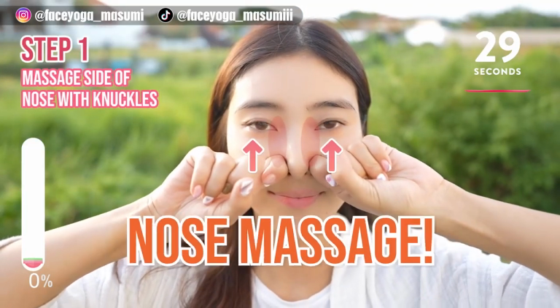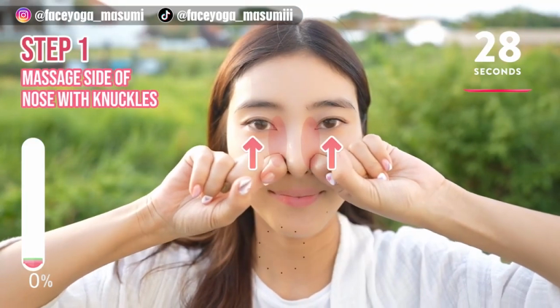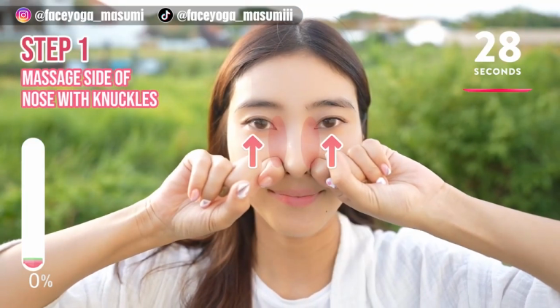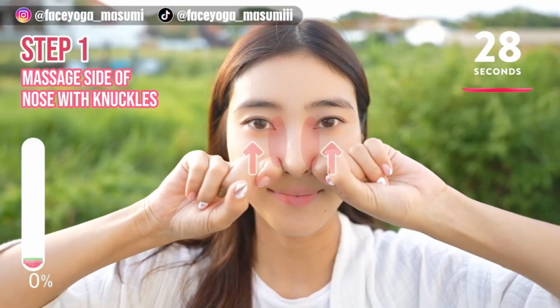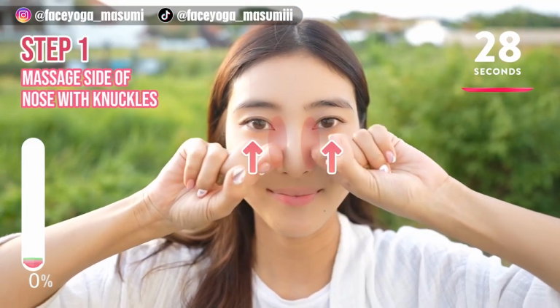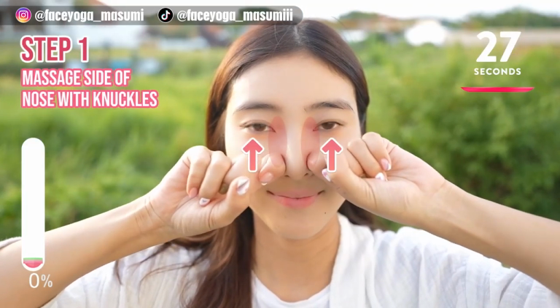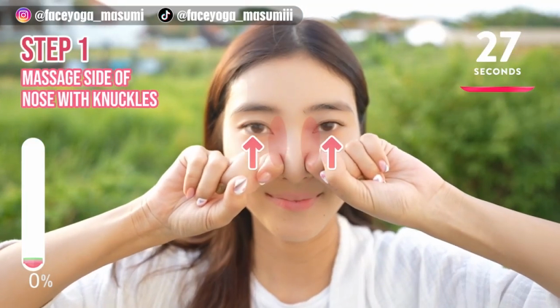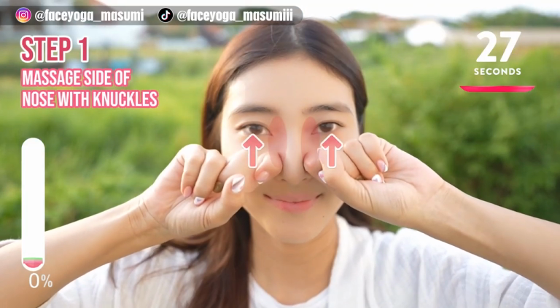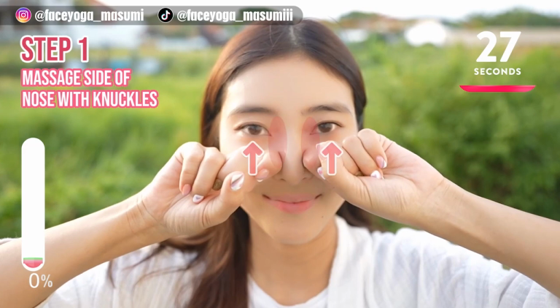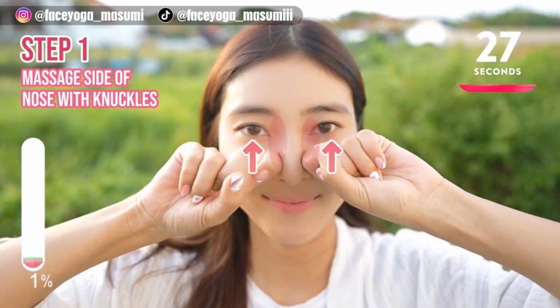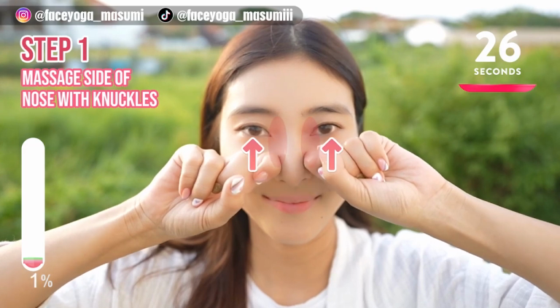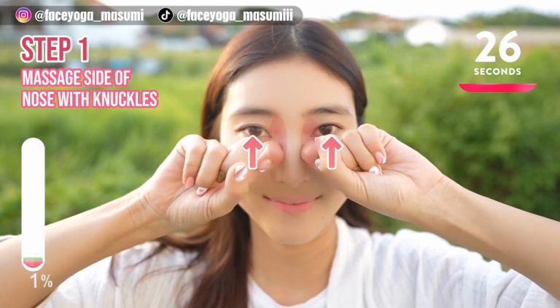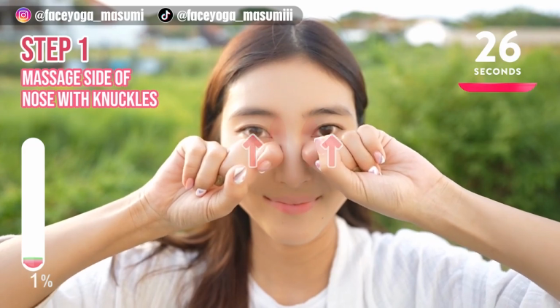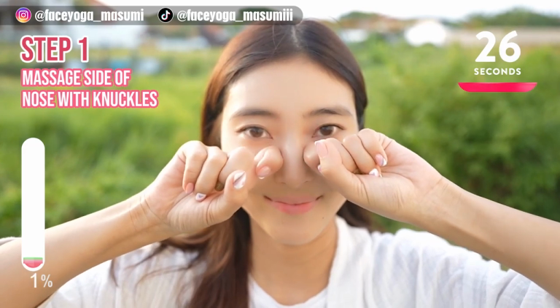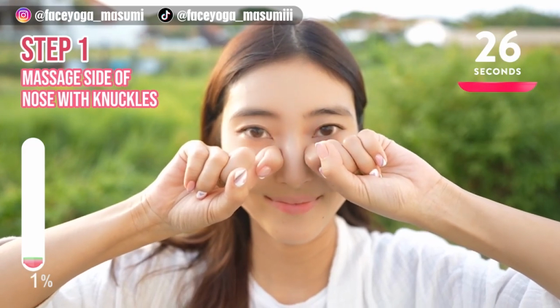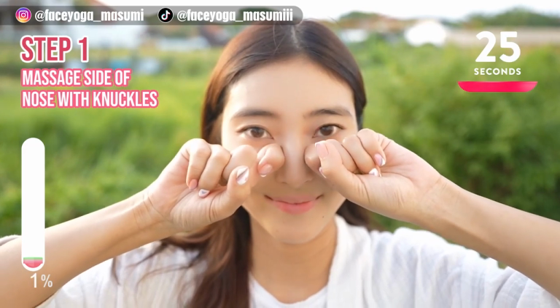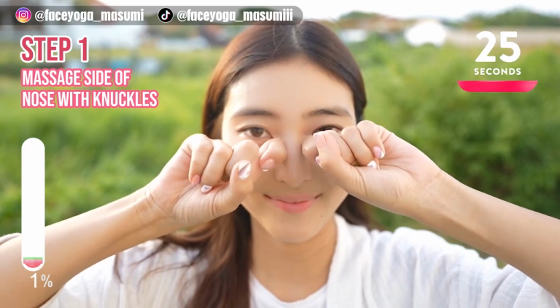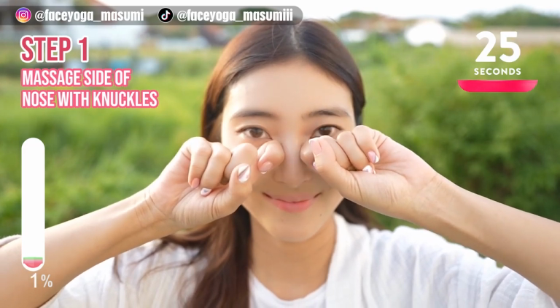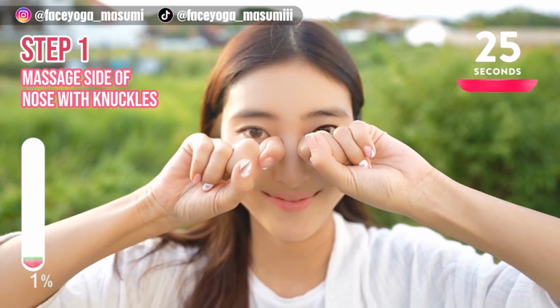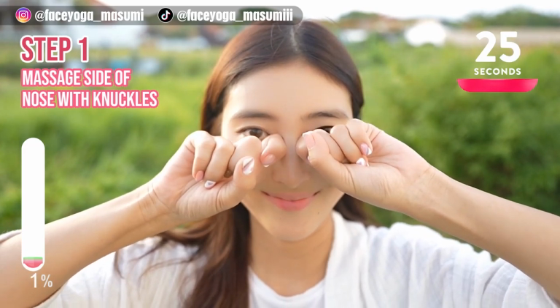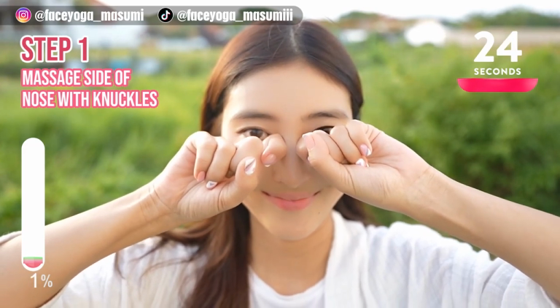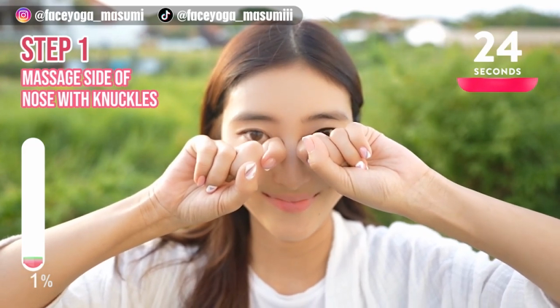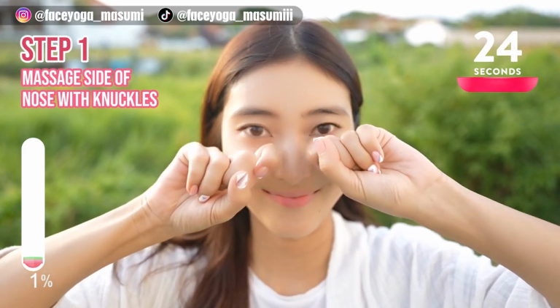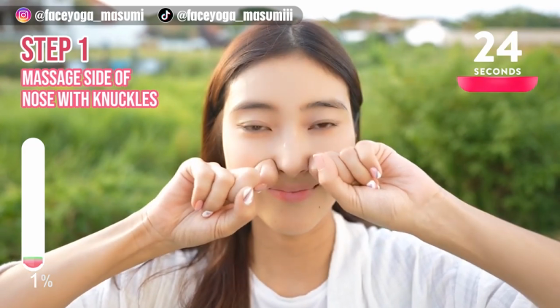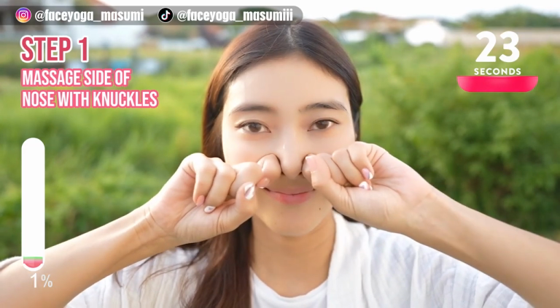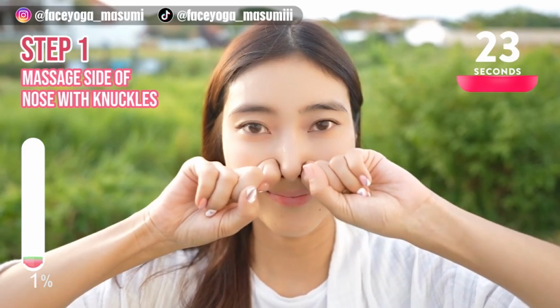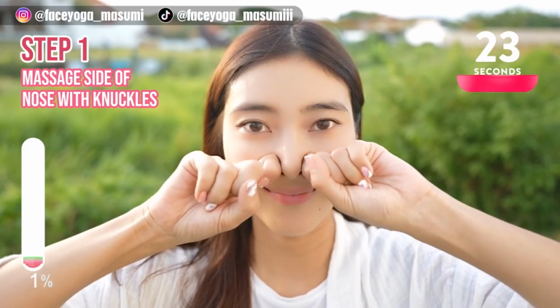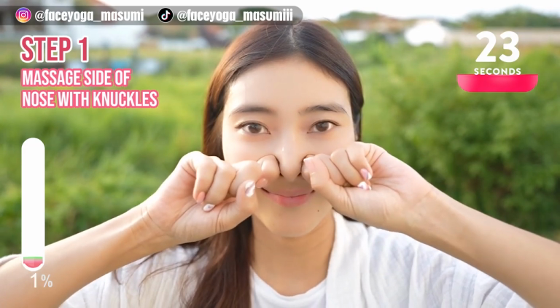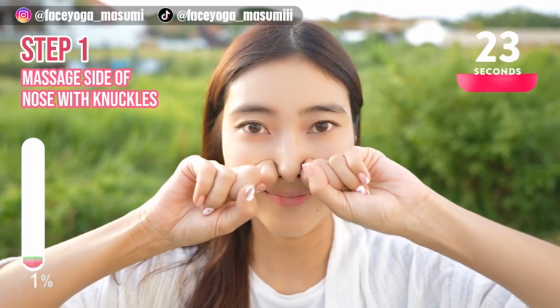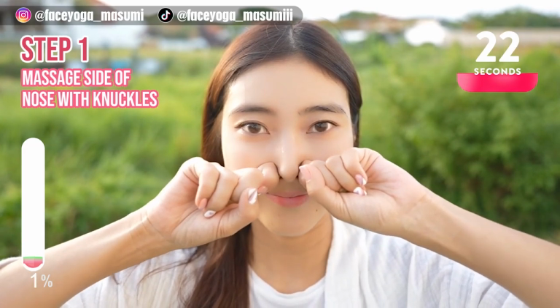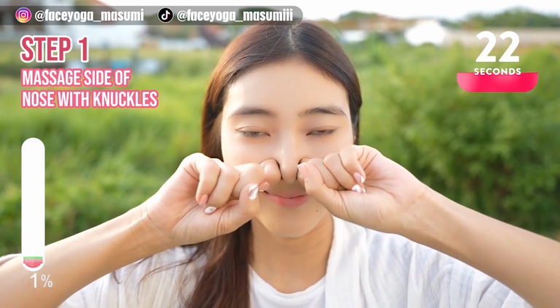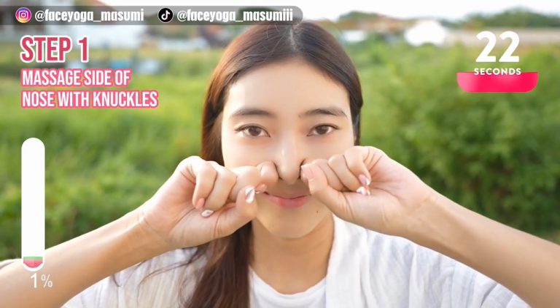Using your knuckles, massage the side of the nose upward. Repeat this movement for 20 more seconds.